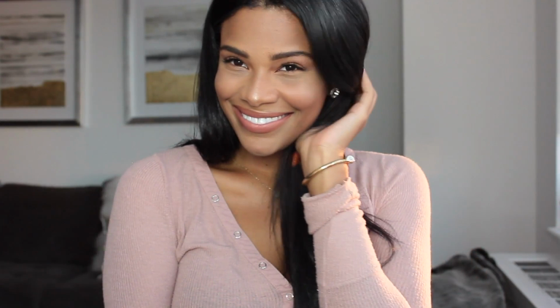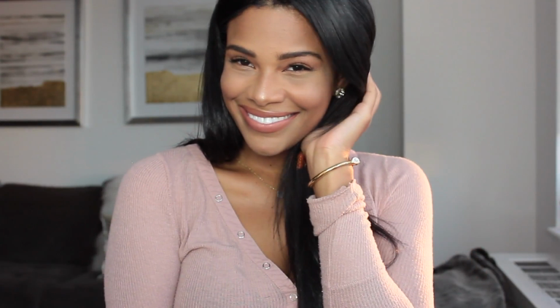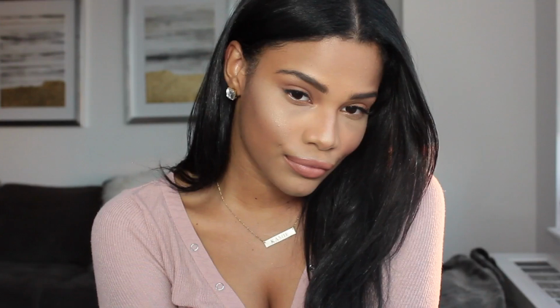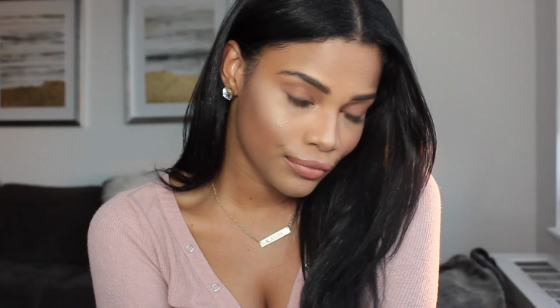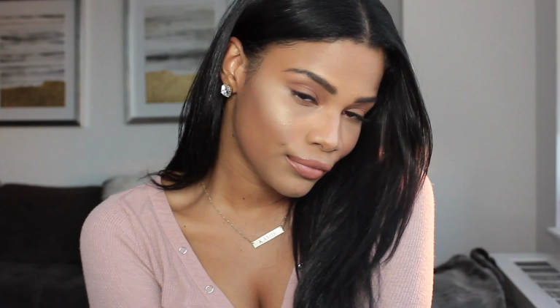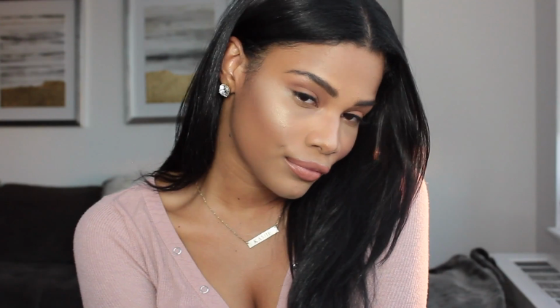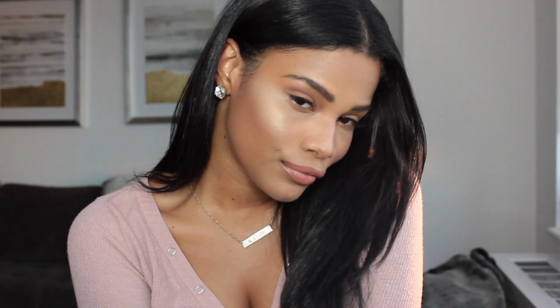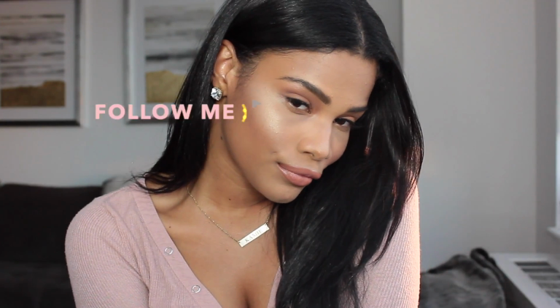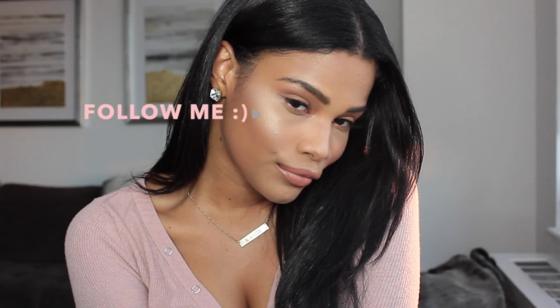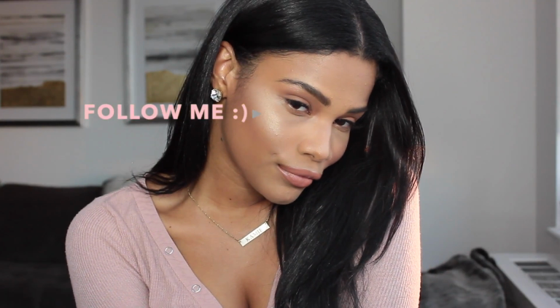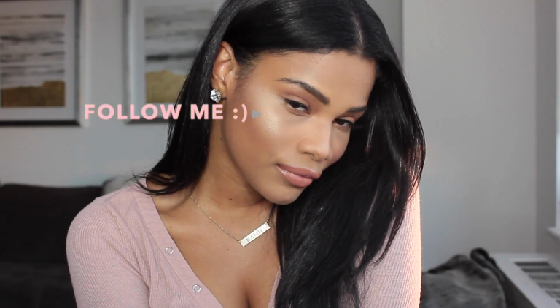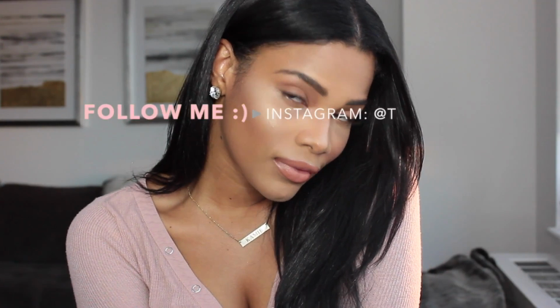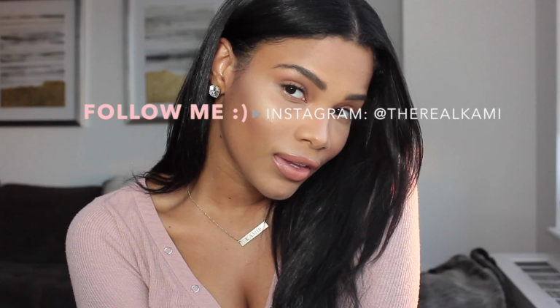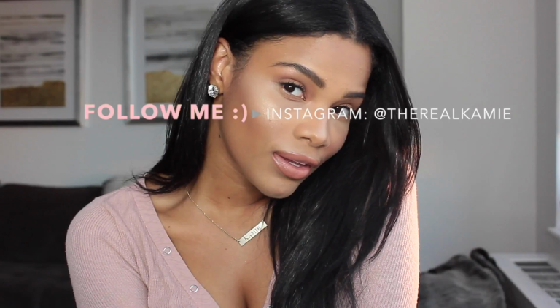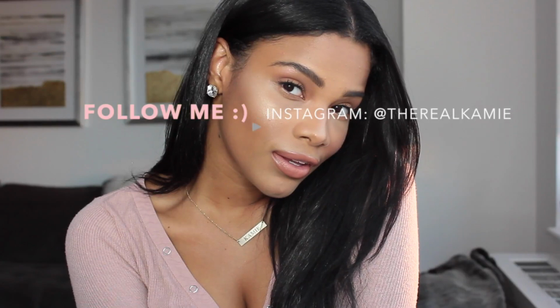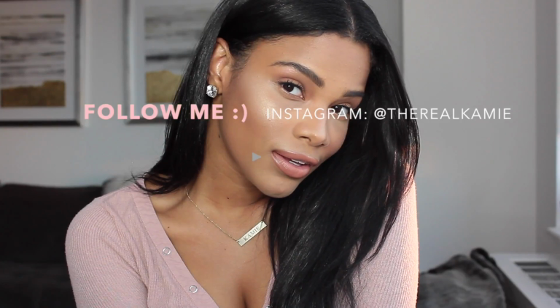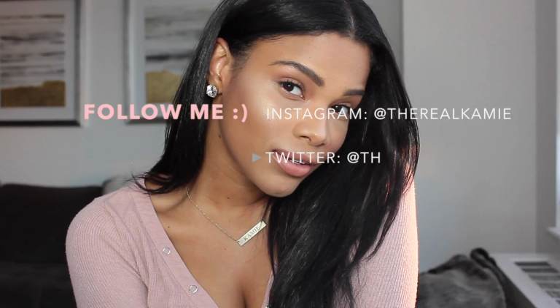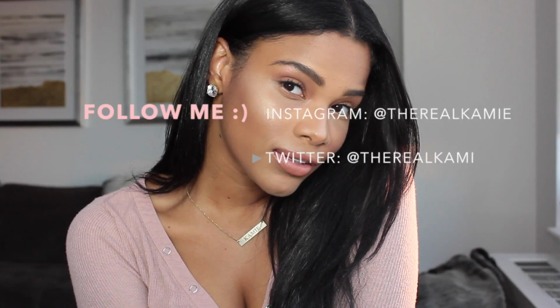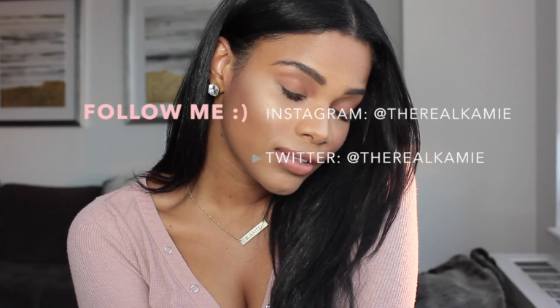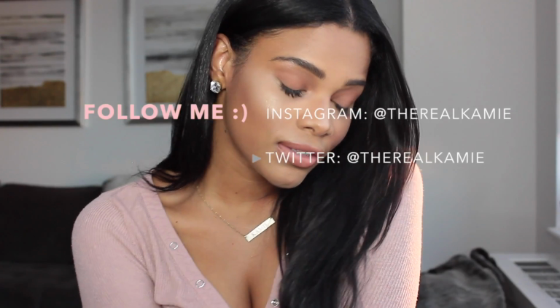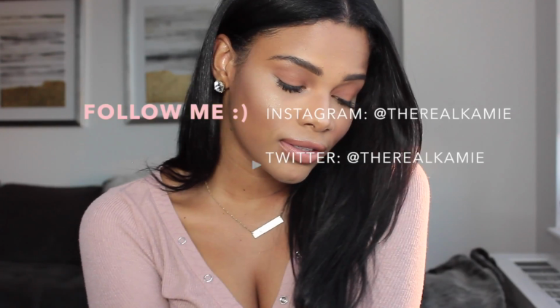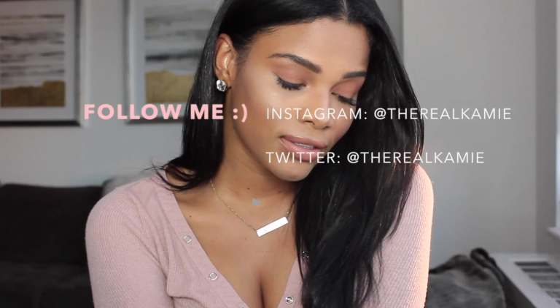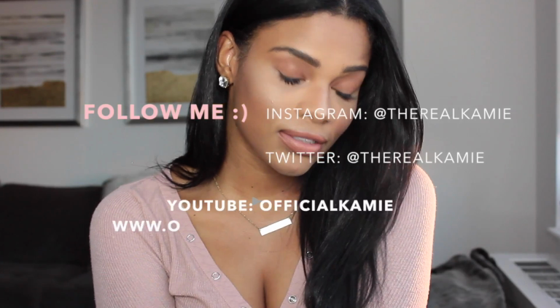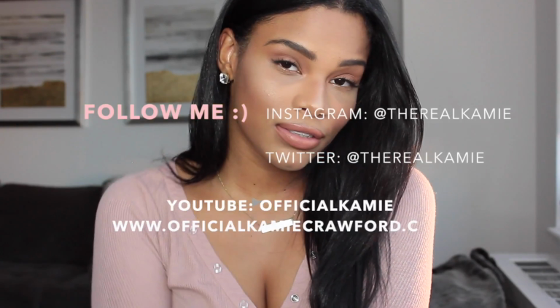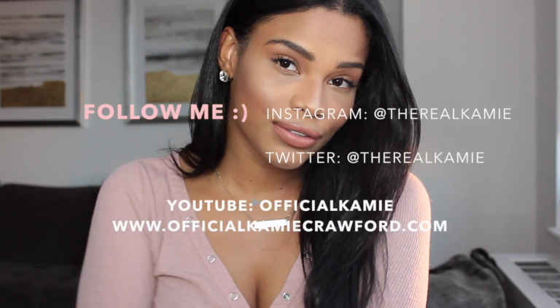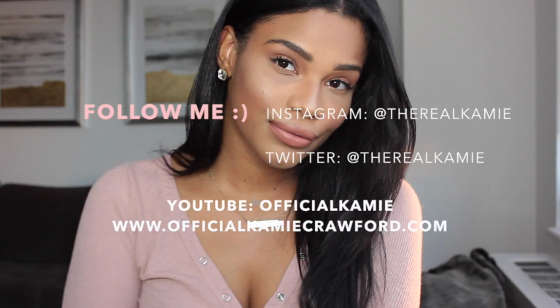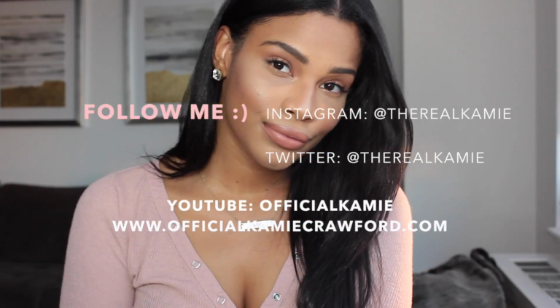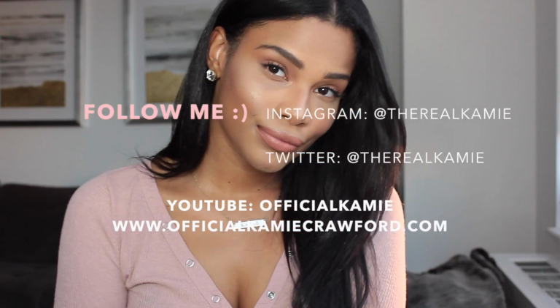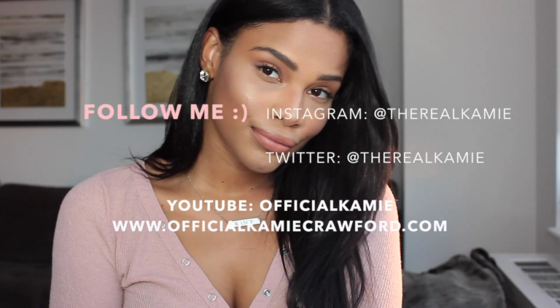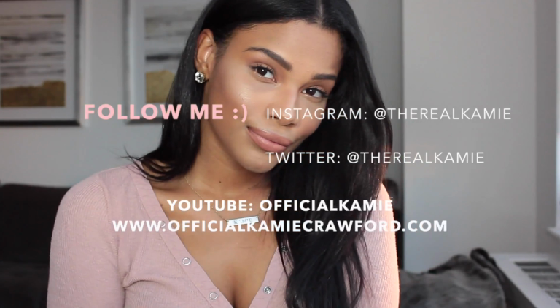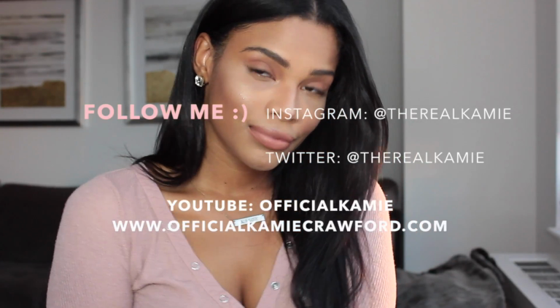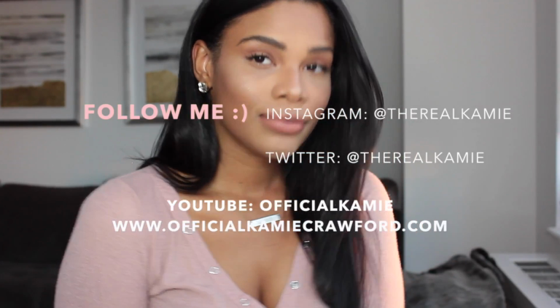And that is it for my everyday makeup look. I hope you guys enjoyed — comment and subscribe. Bye guys!